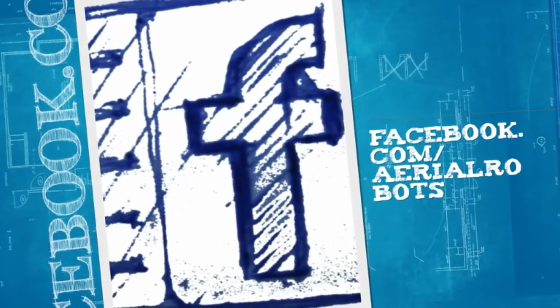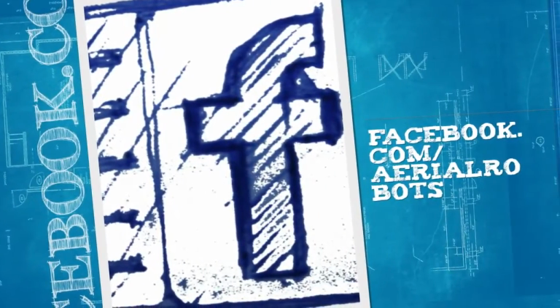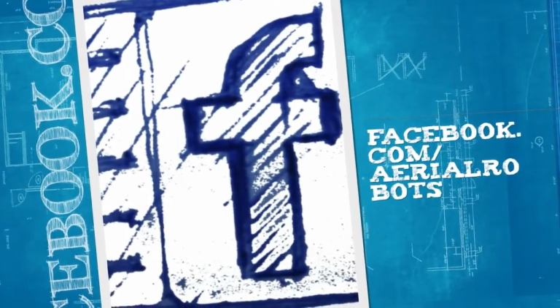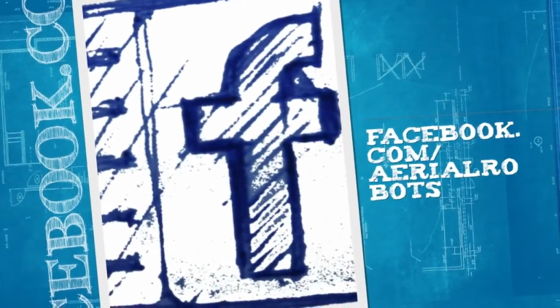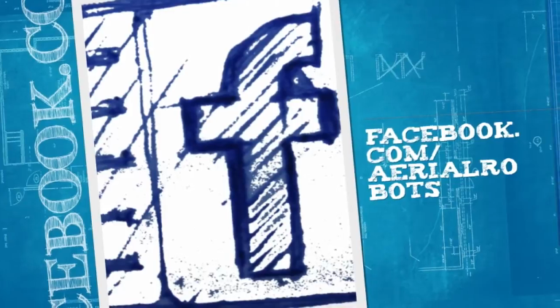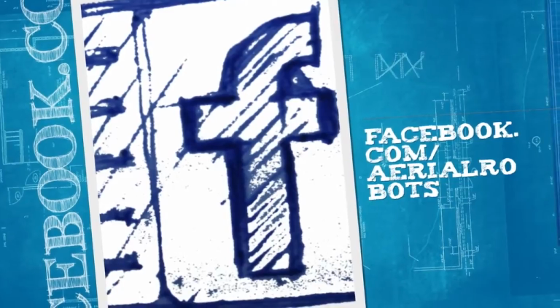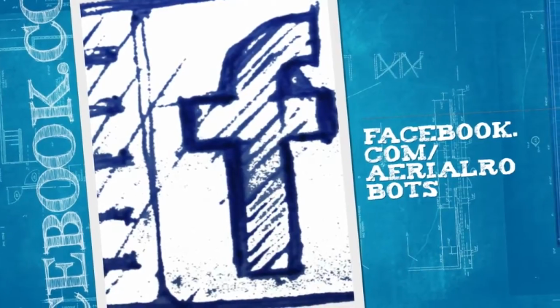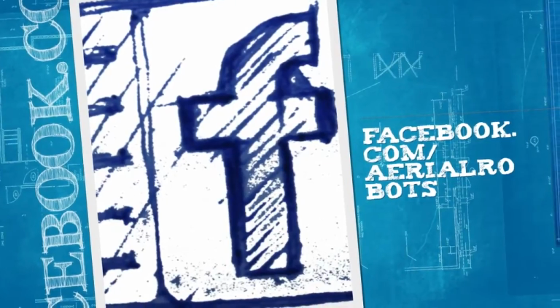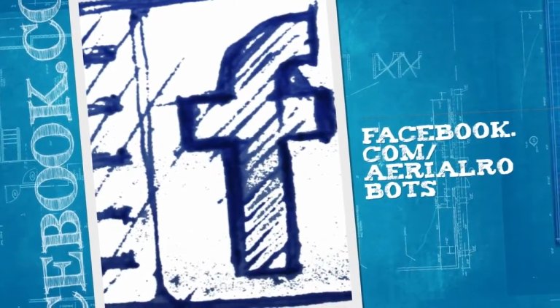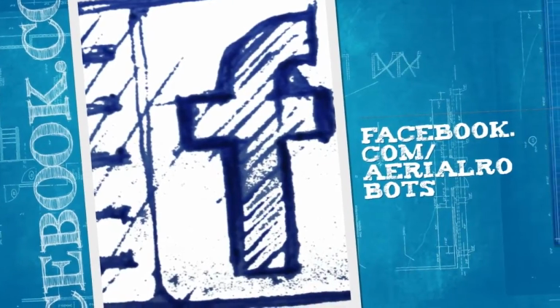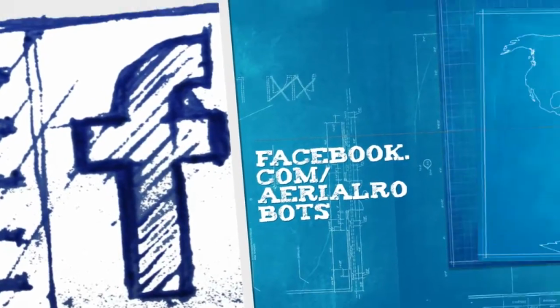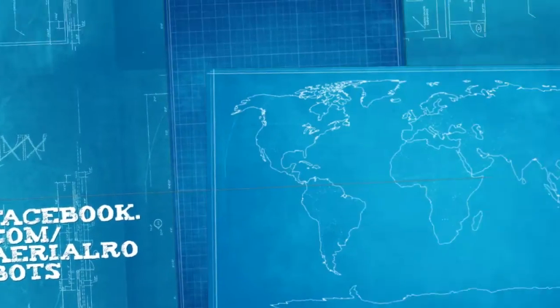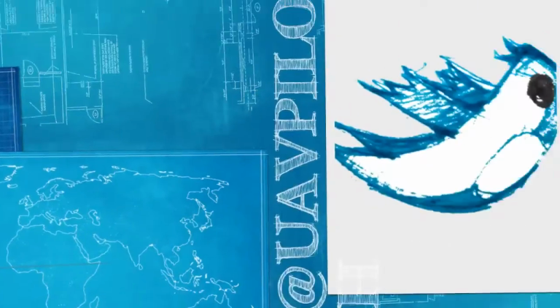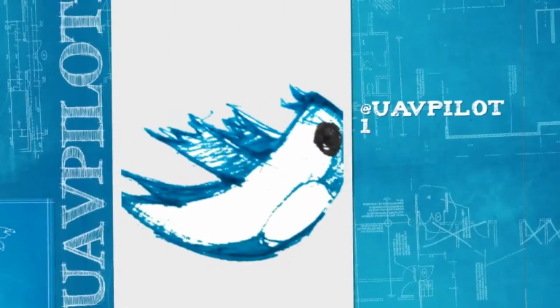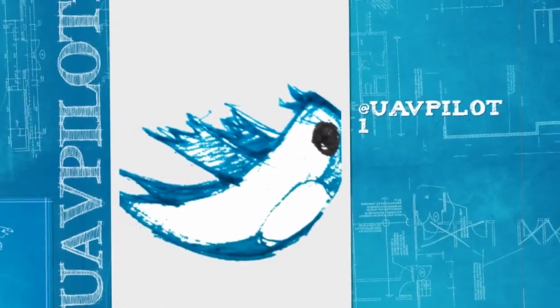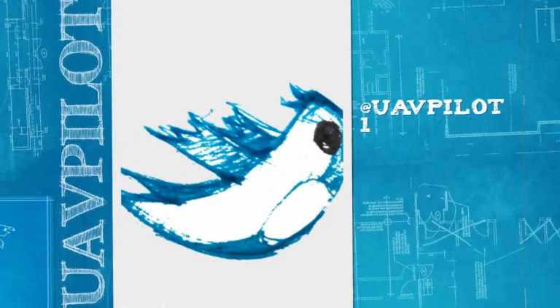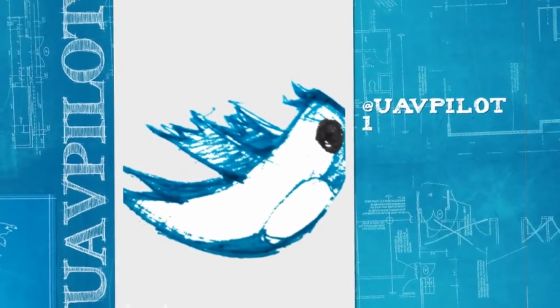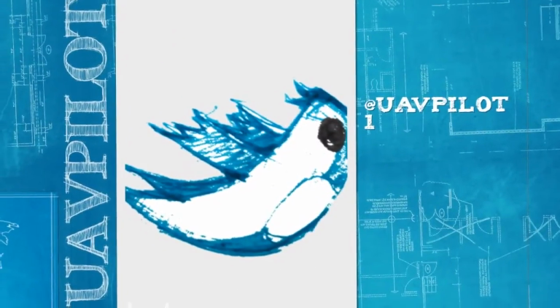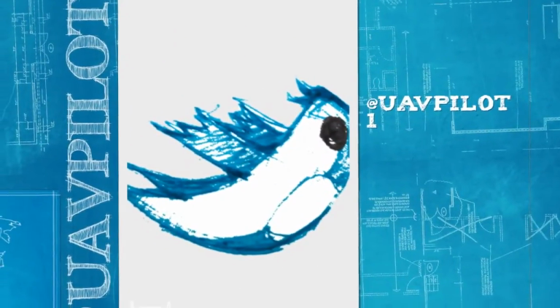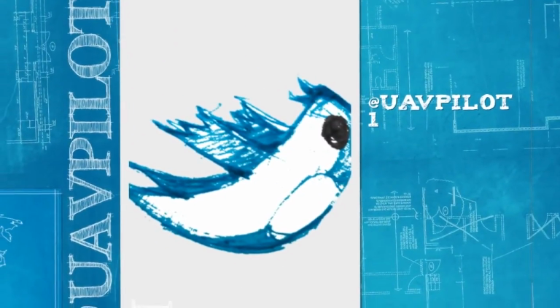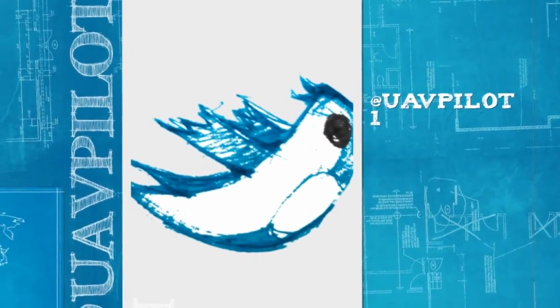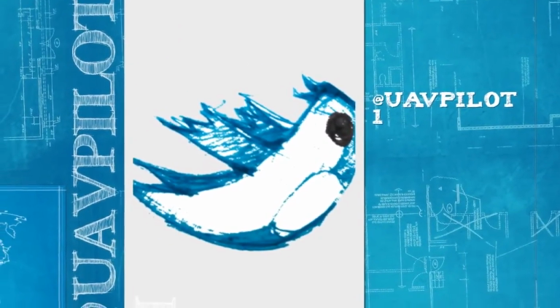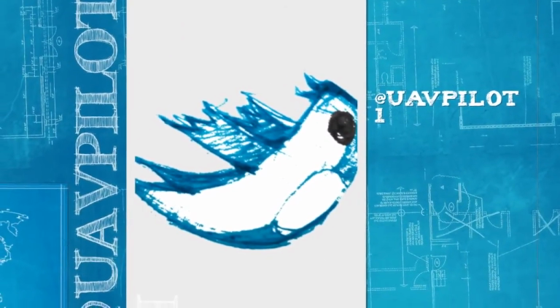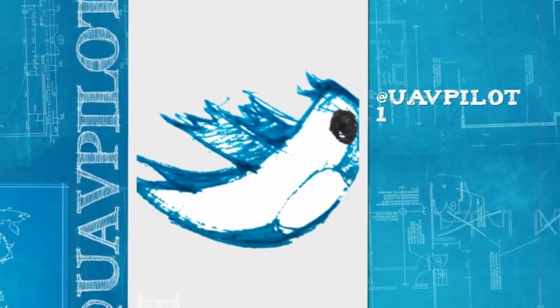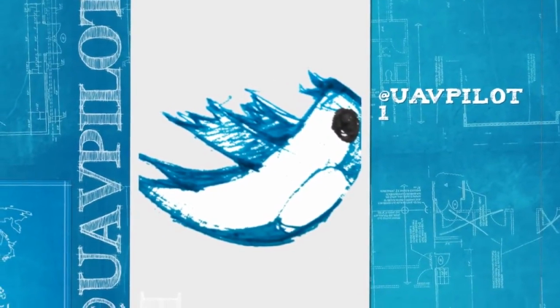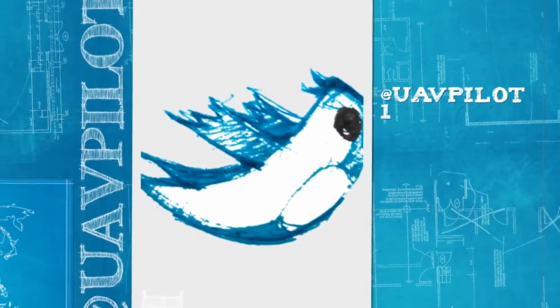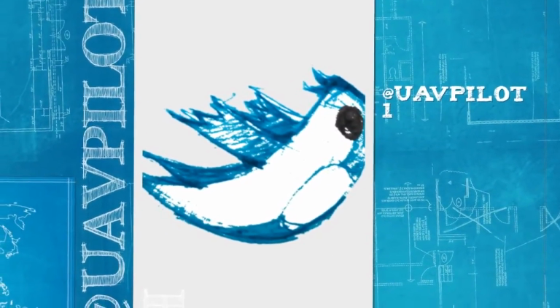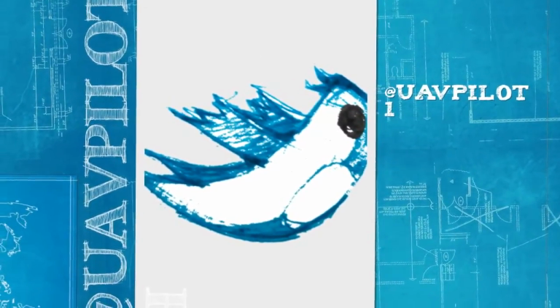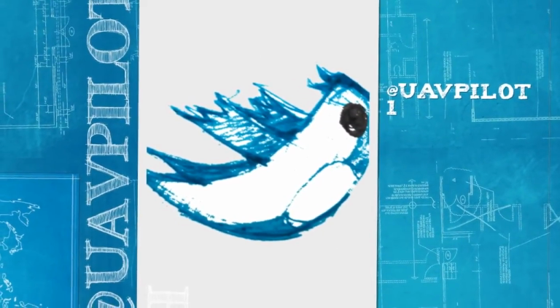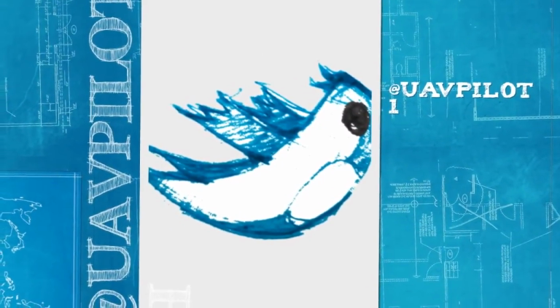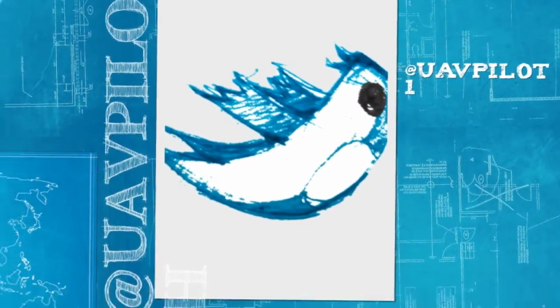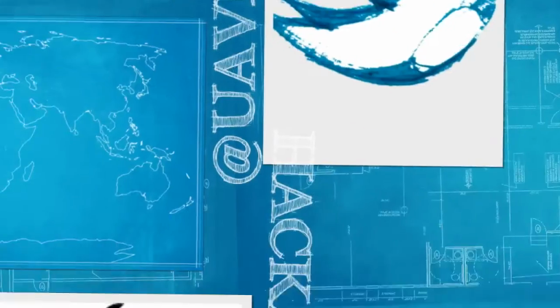Thank you, best wishes, and congratulations to all of the great projects in the 2015 Hackaday Prize.